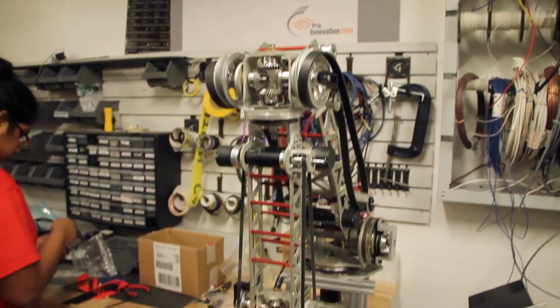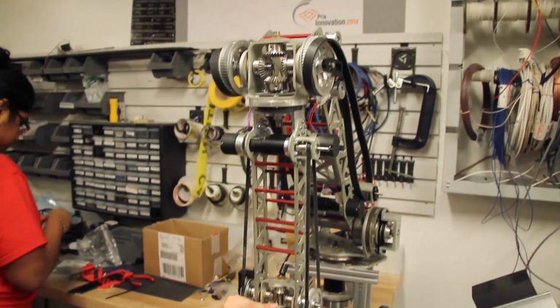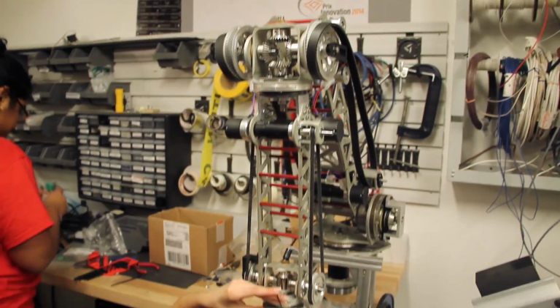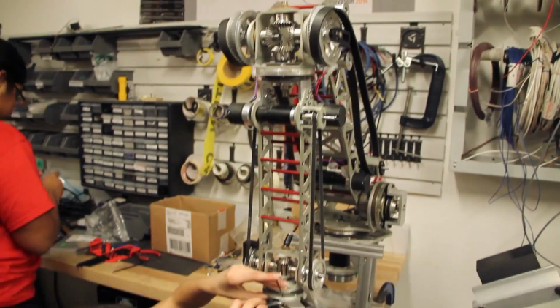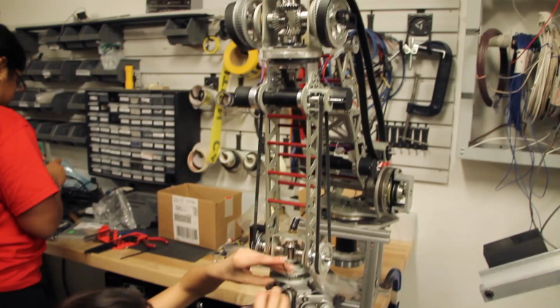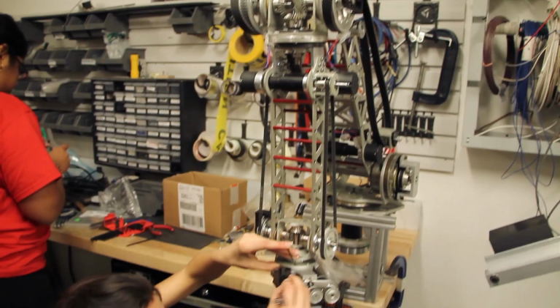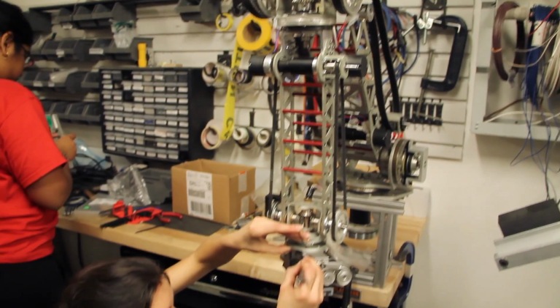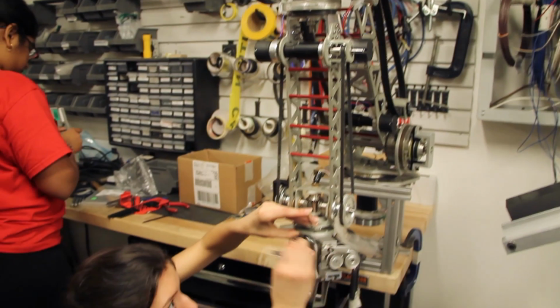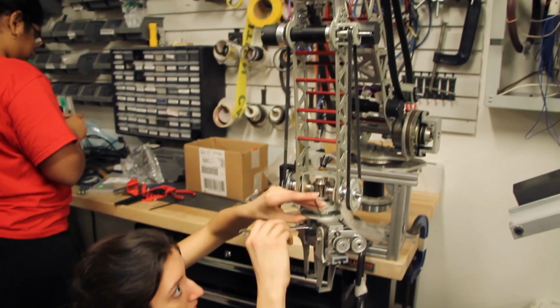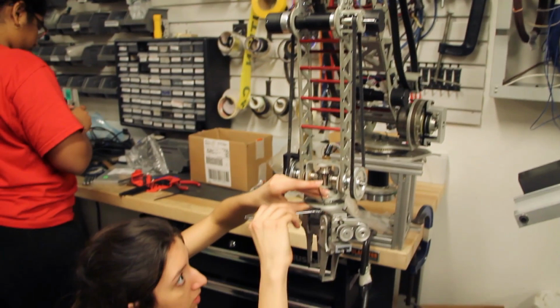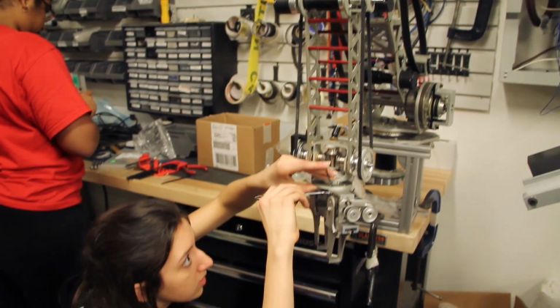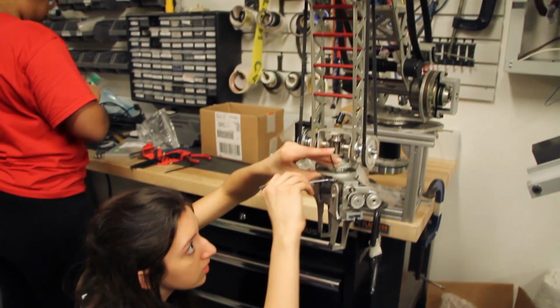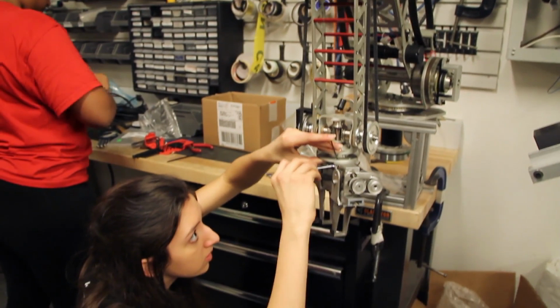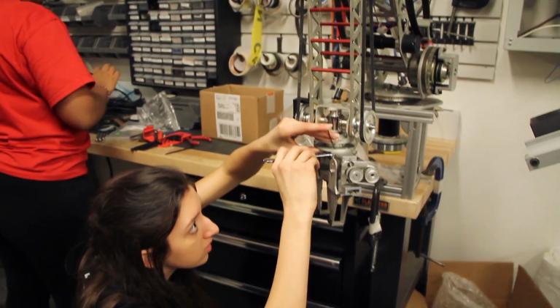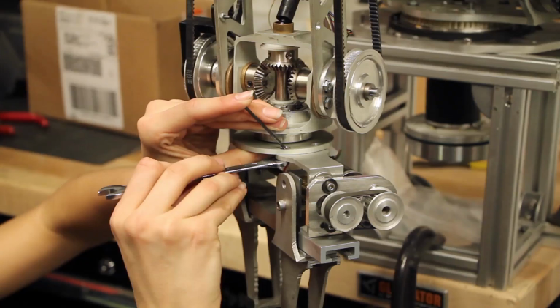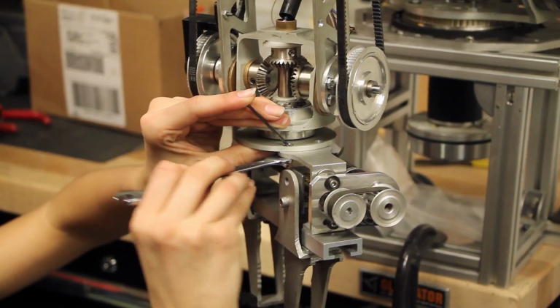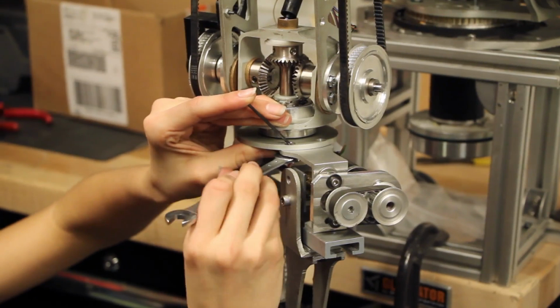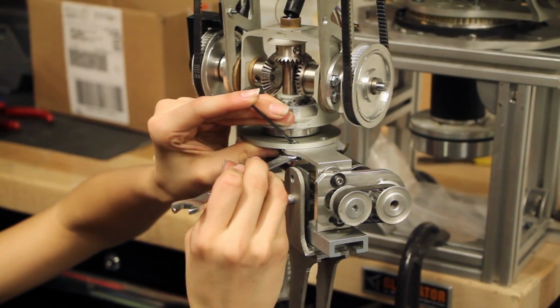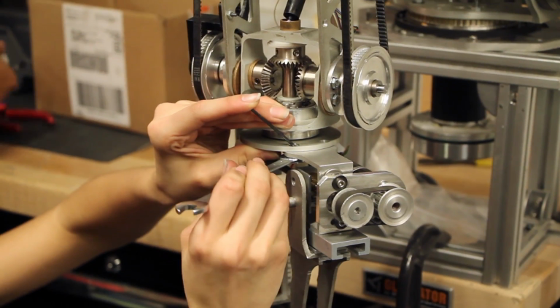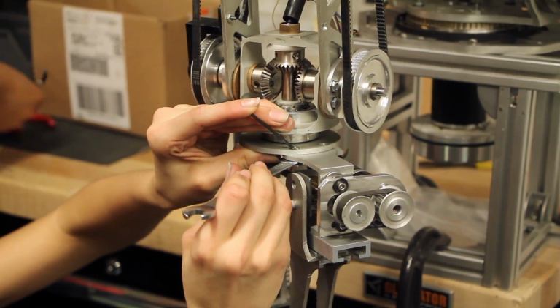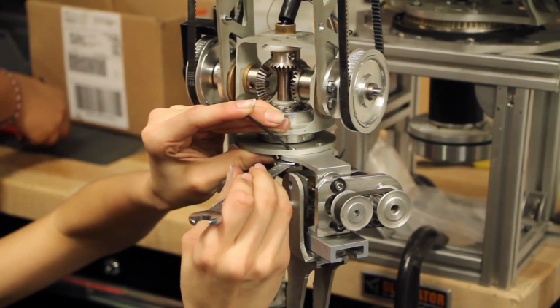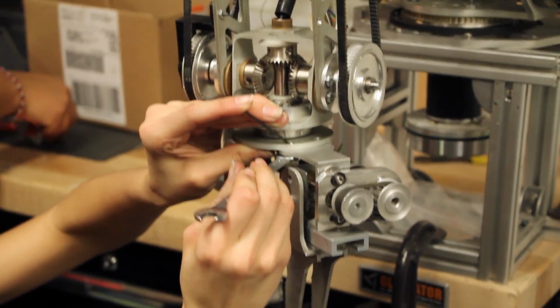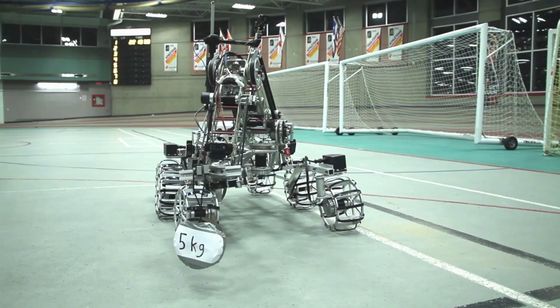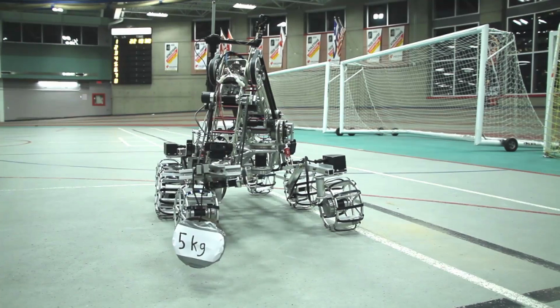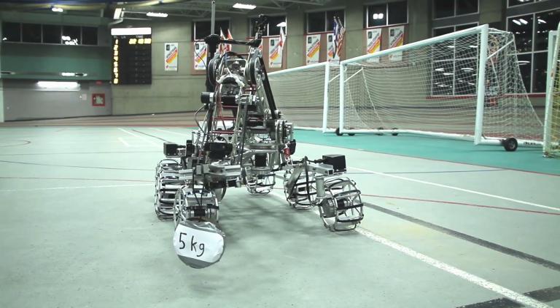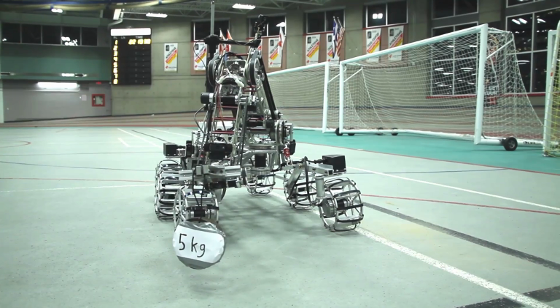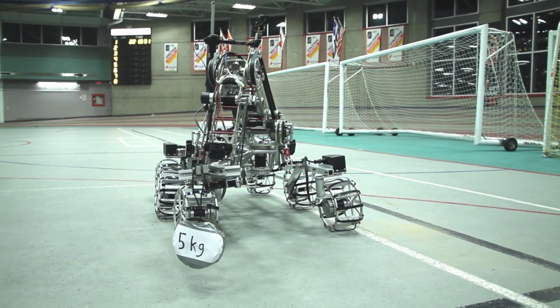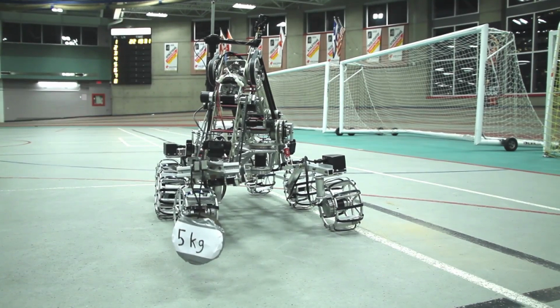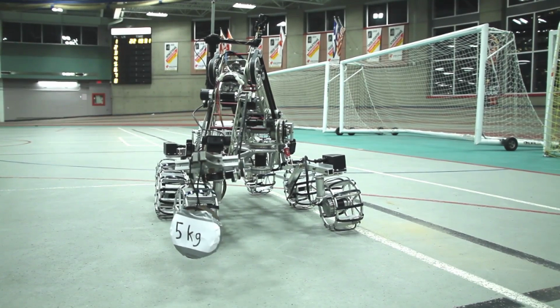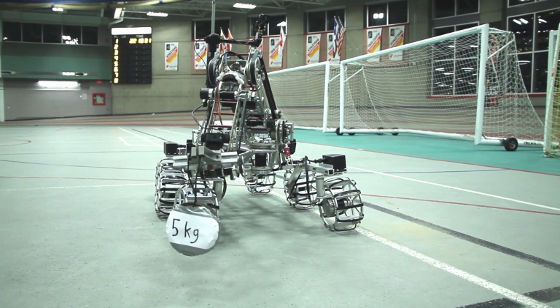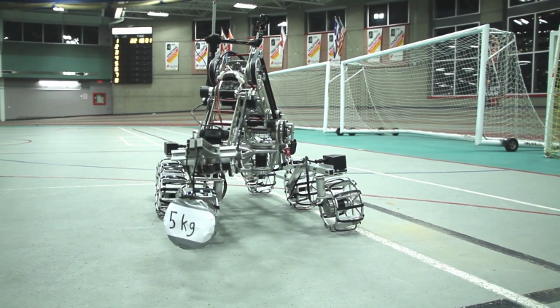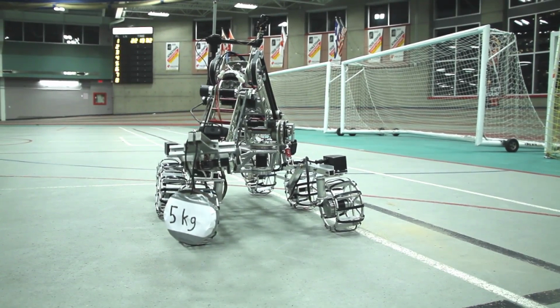Next, our arm. This state-of-the-art manipulator boasts six degrees of freedom and a five kilogram payload.